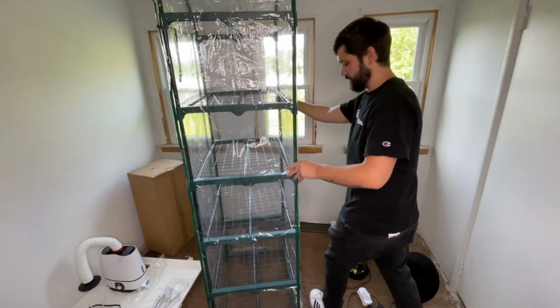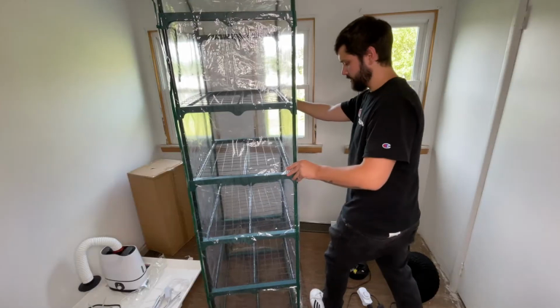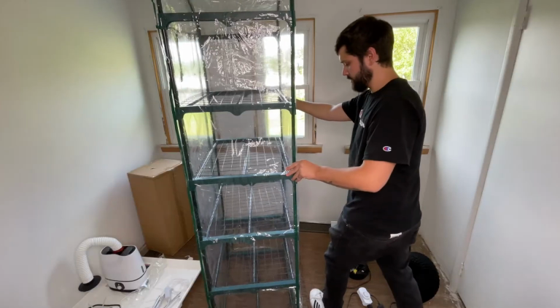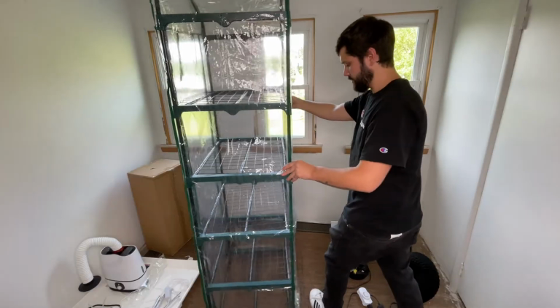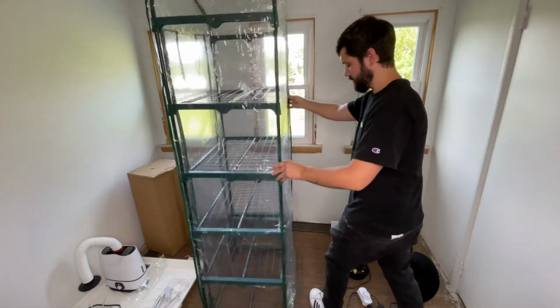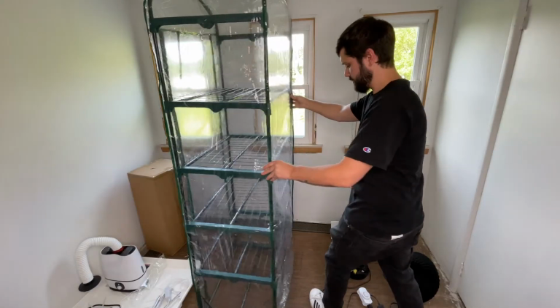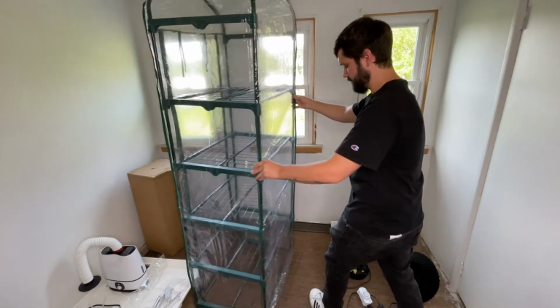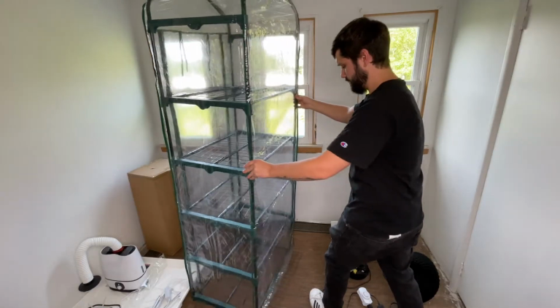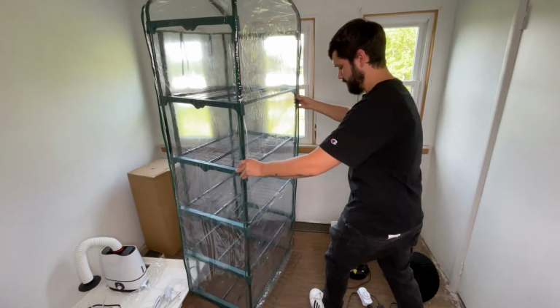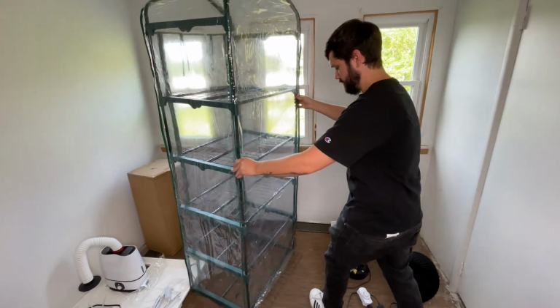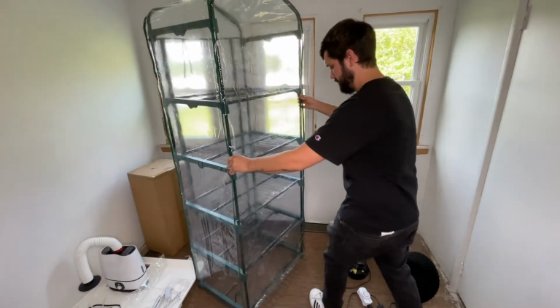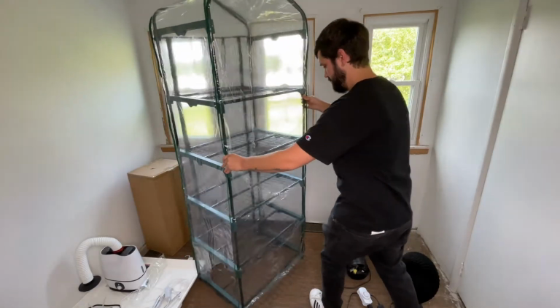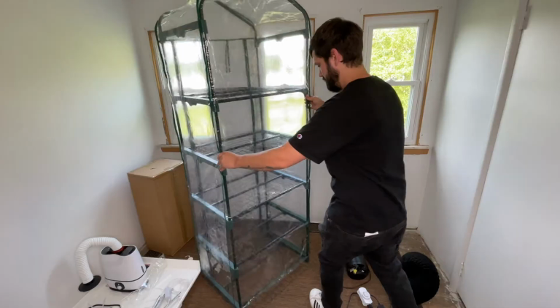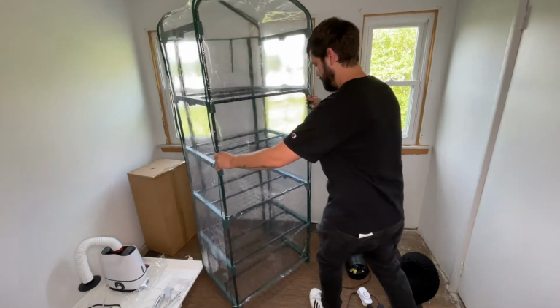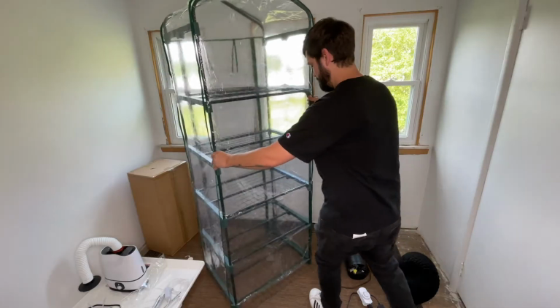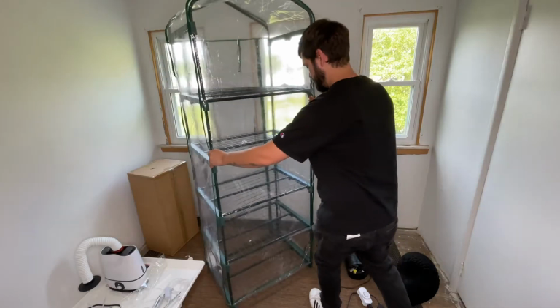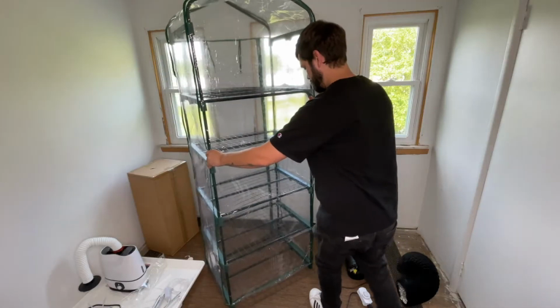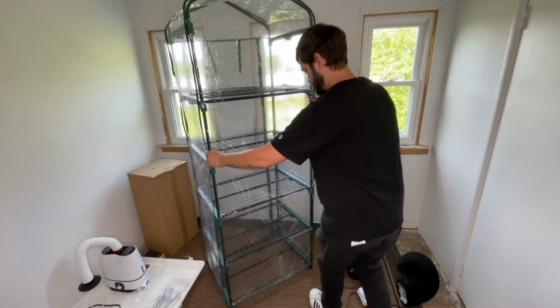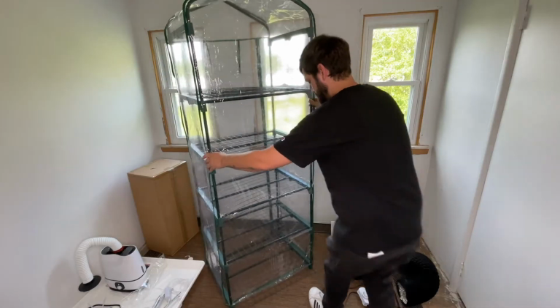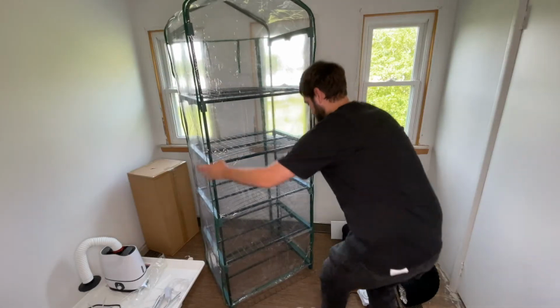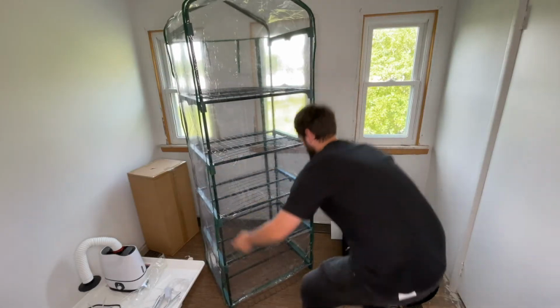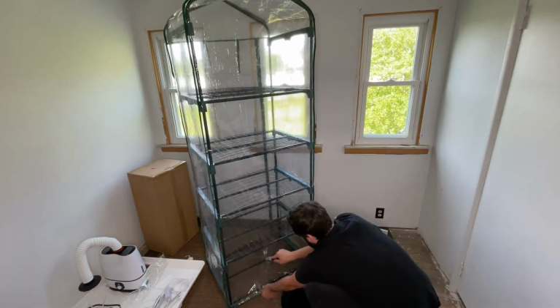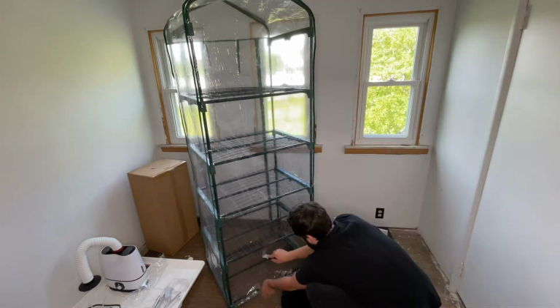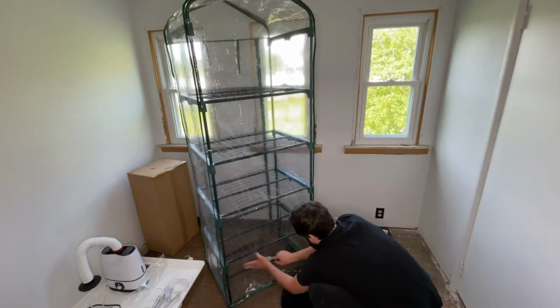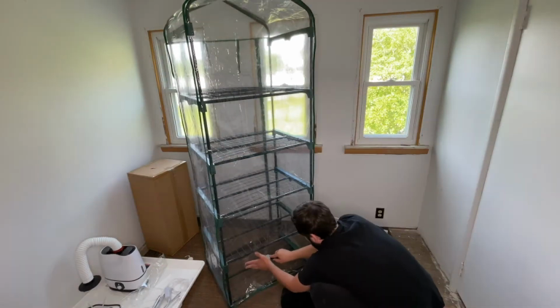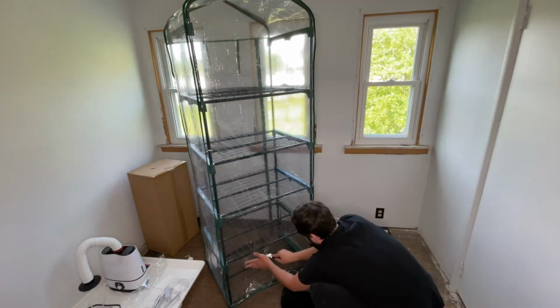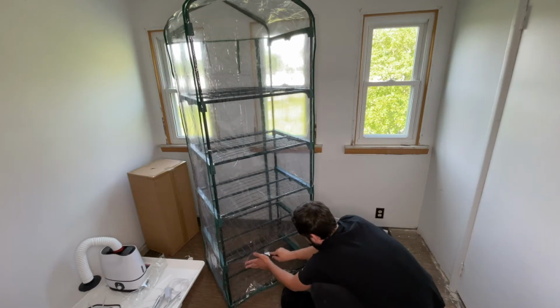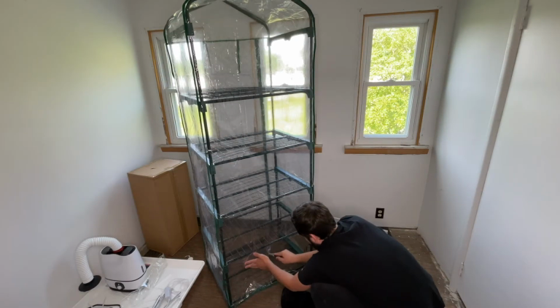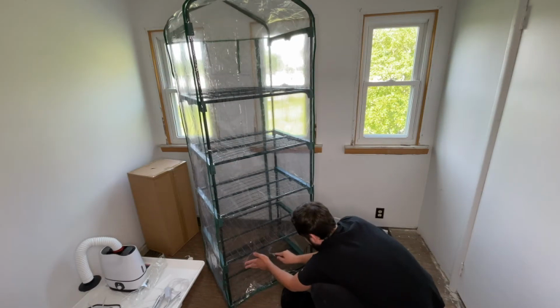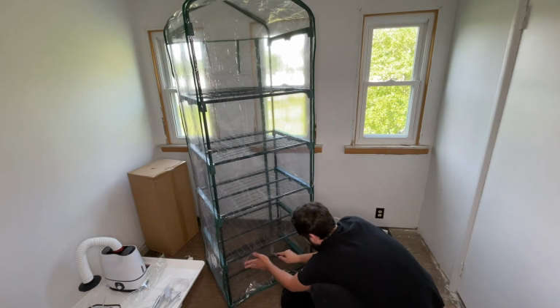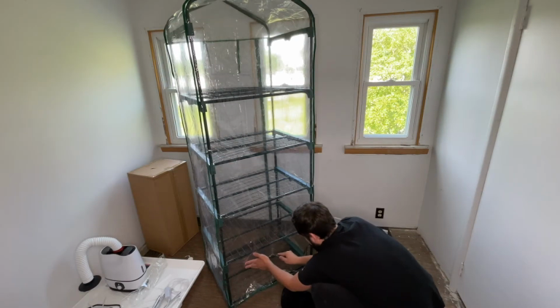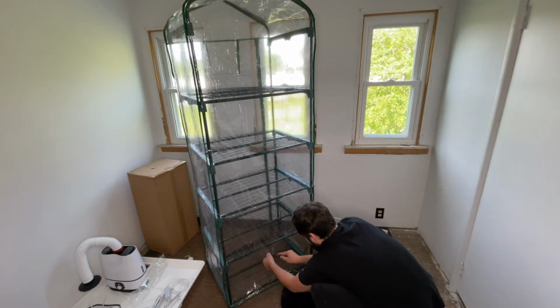Once you have the greenhouse put together you can cut a small hole at the bottom of the backside for the exhaust ducting.